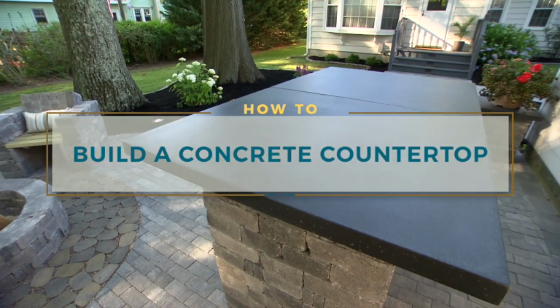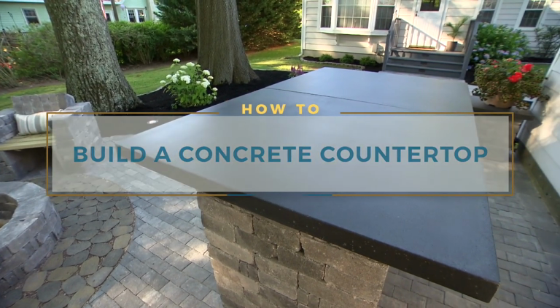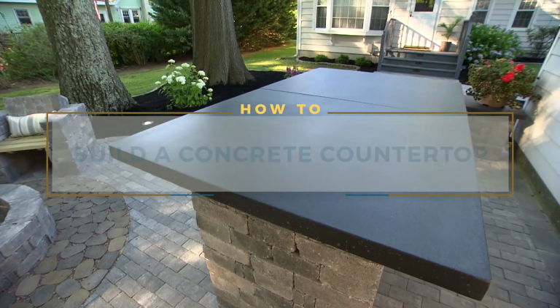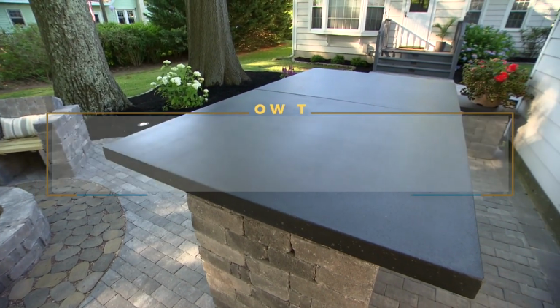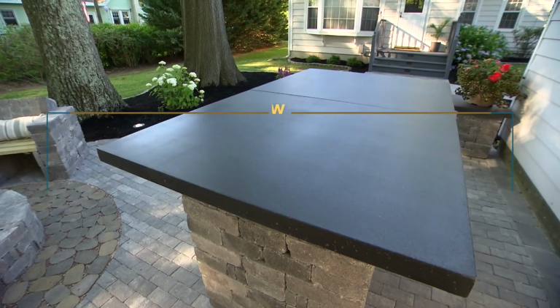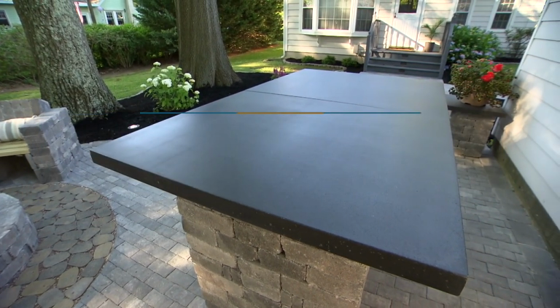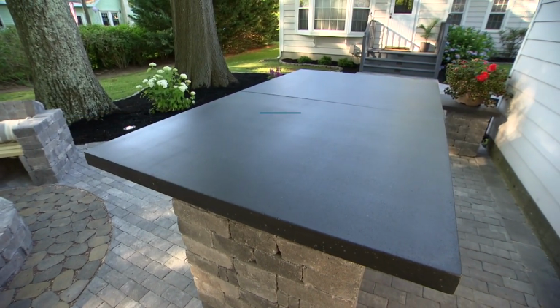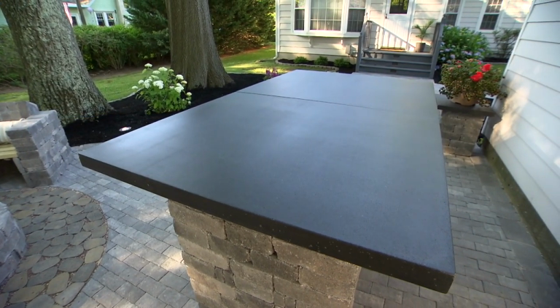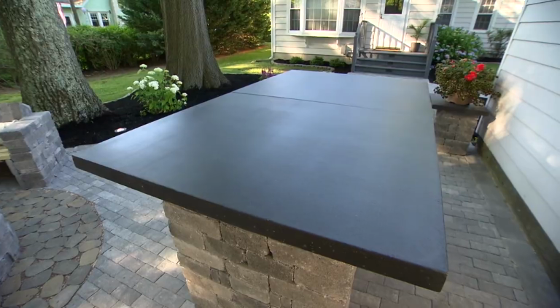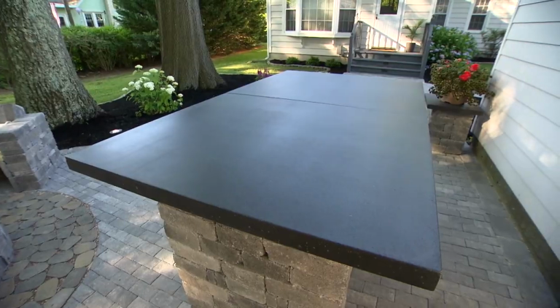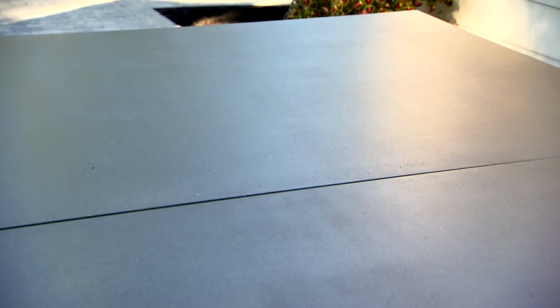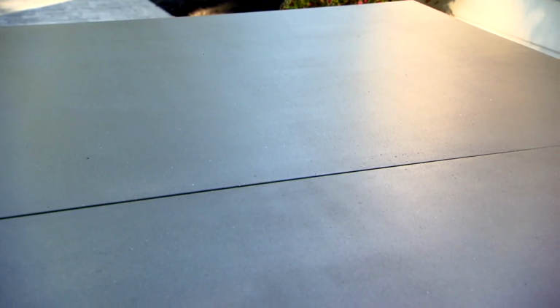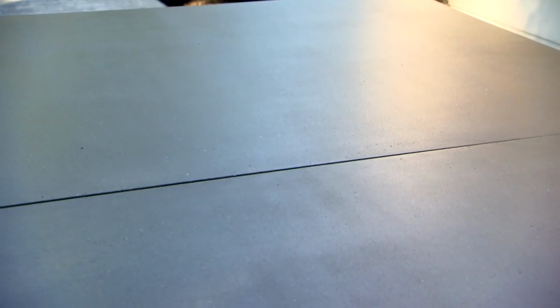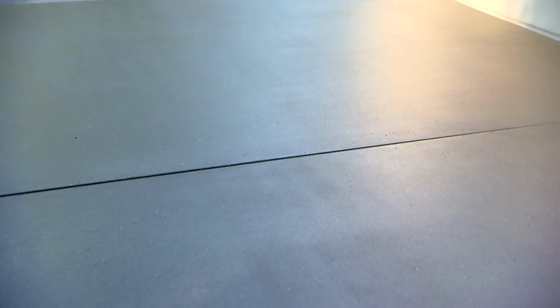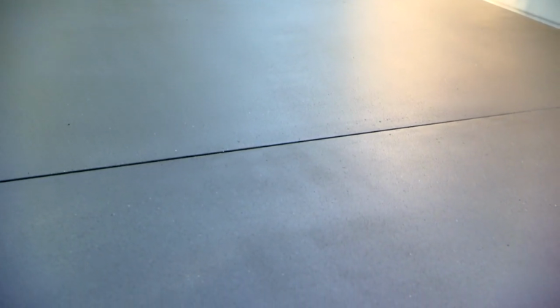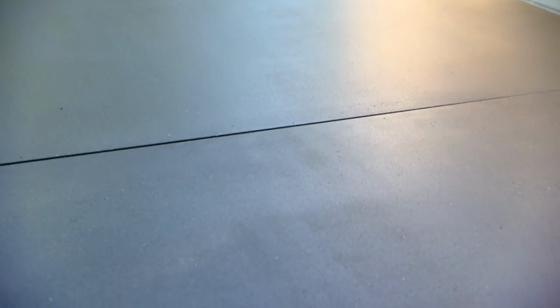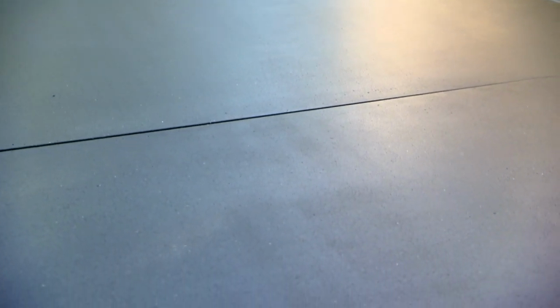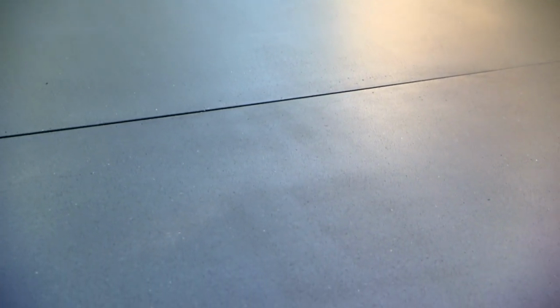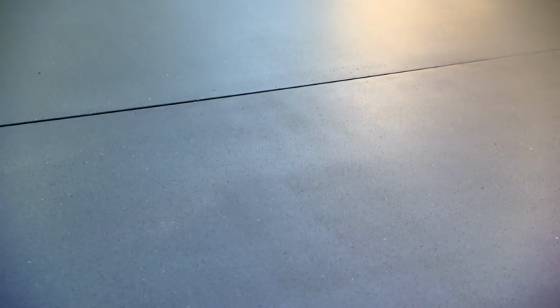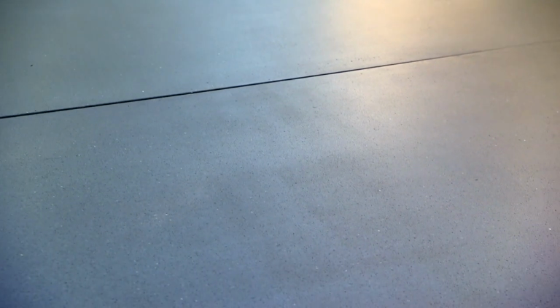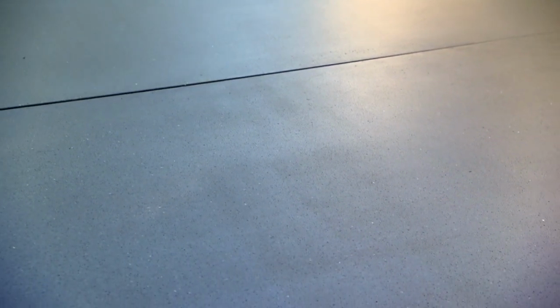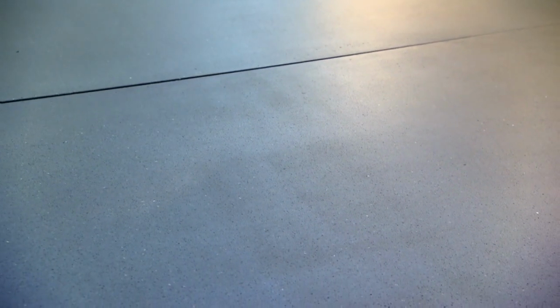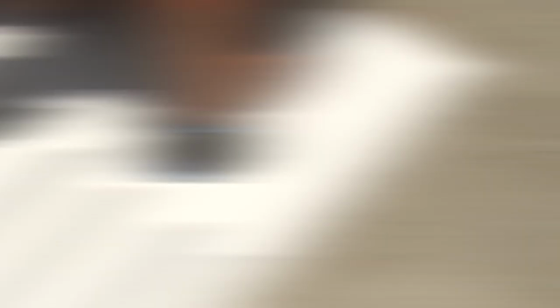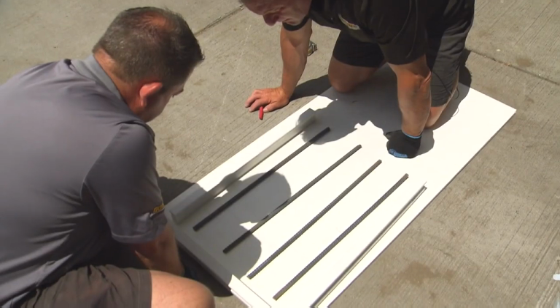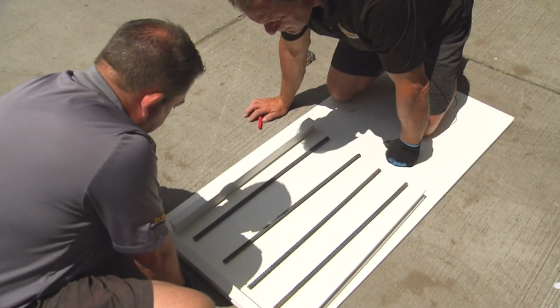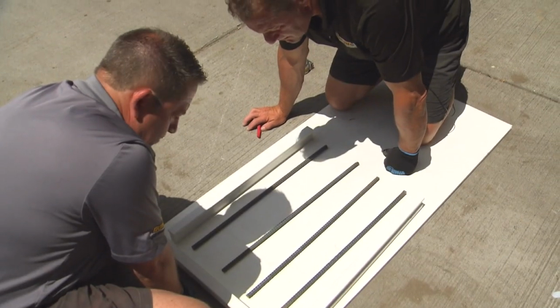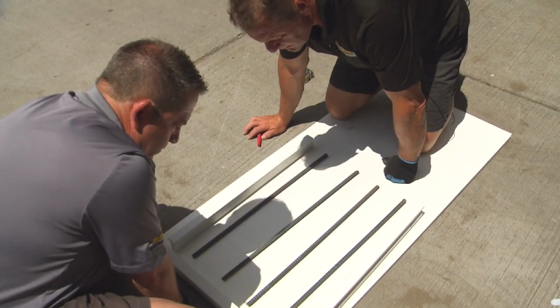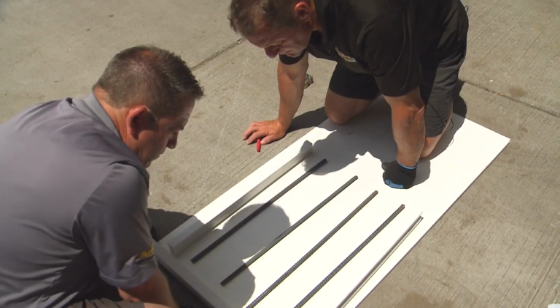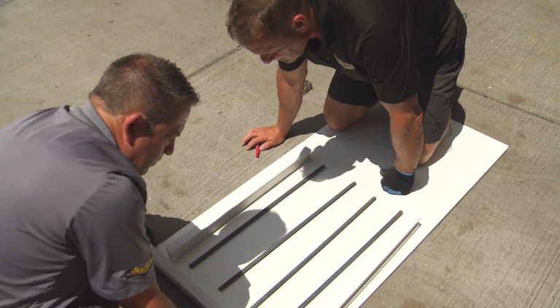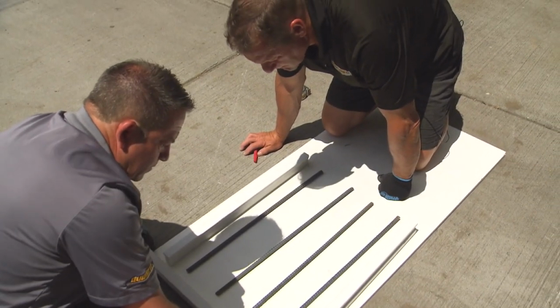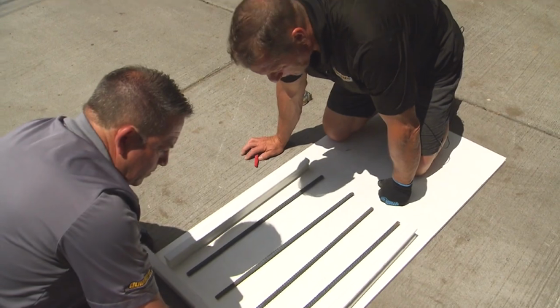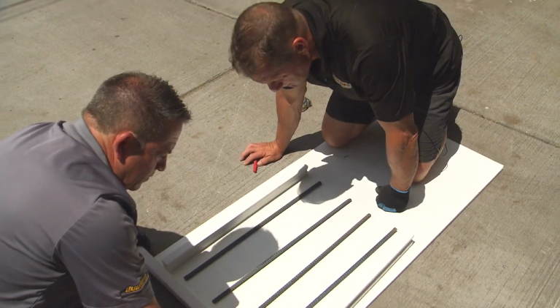Concrete countertops are a great way to create durable, attractive surfaces for outdoor entertainment. The first step to creating them is building the forms.